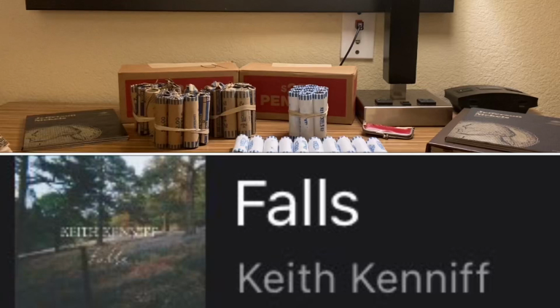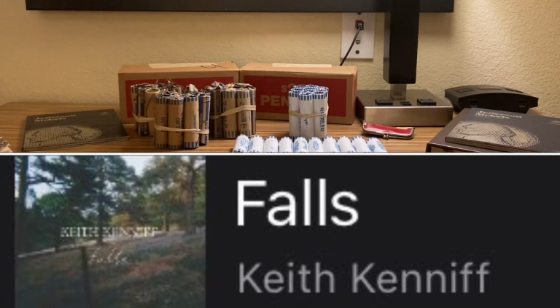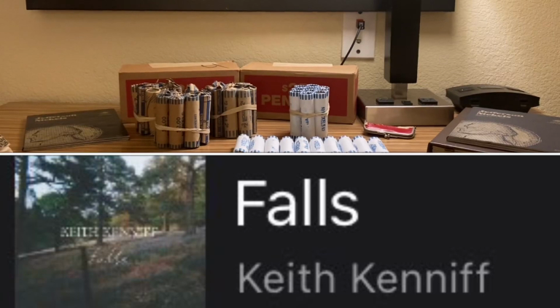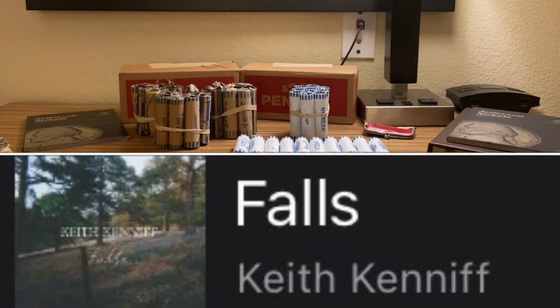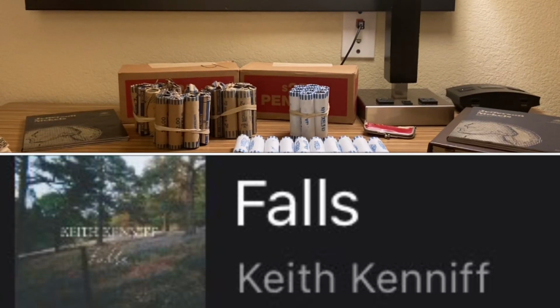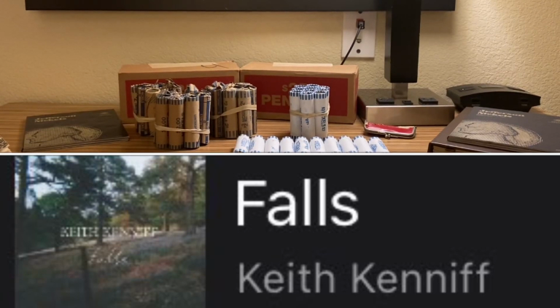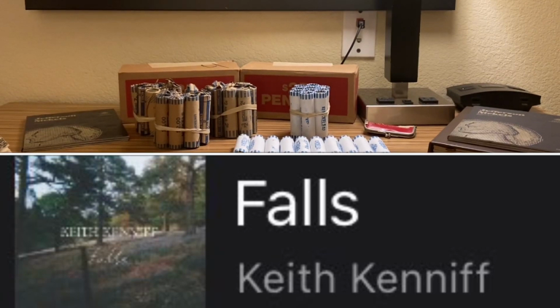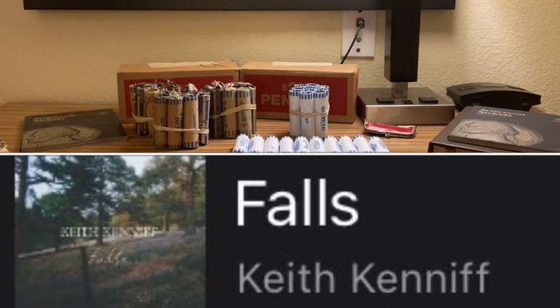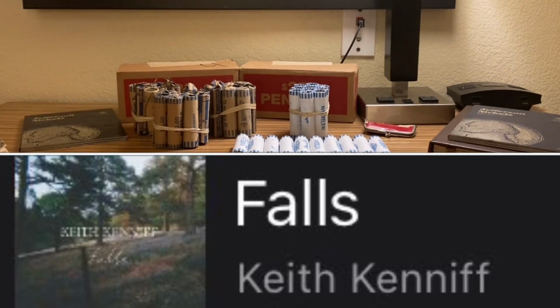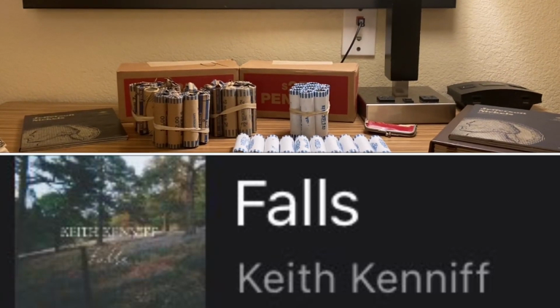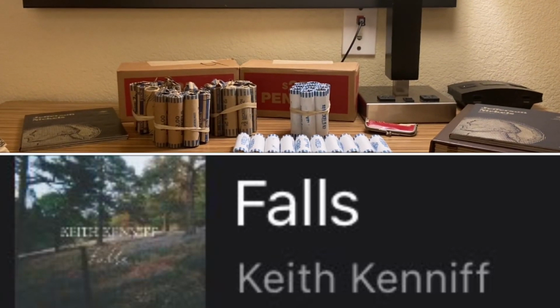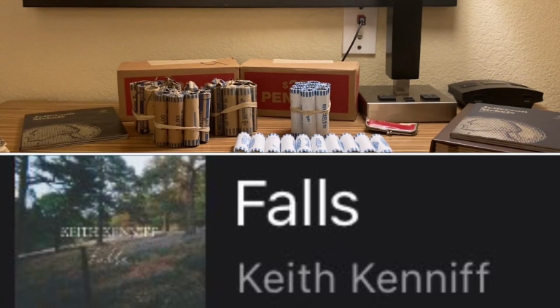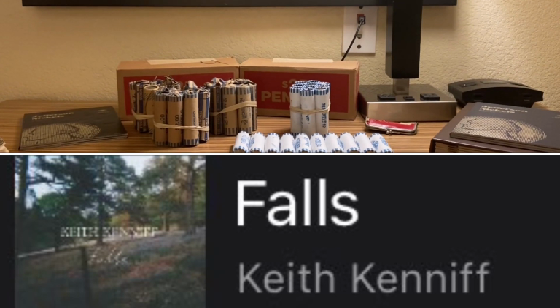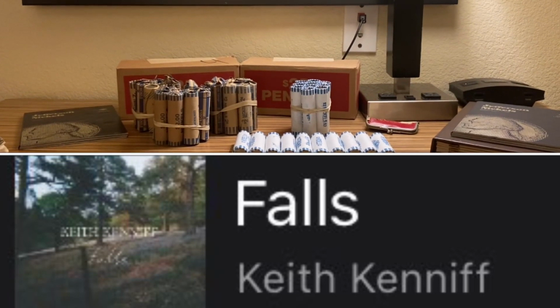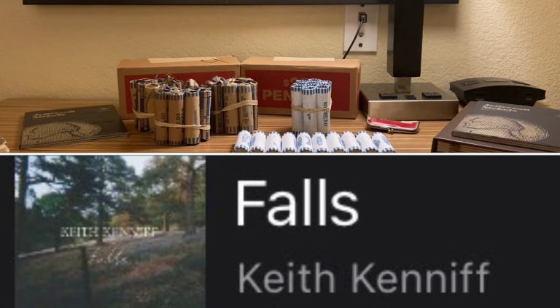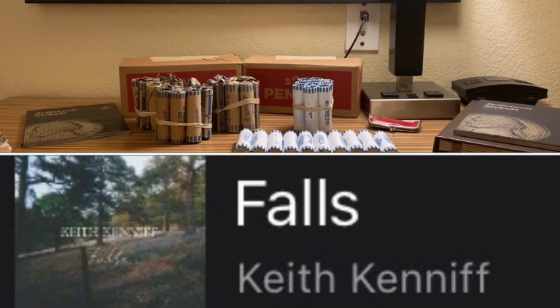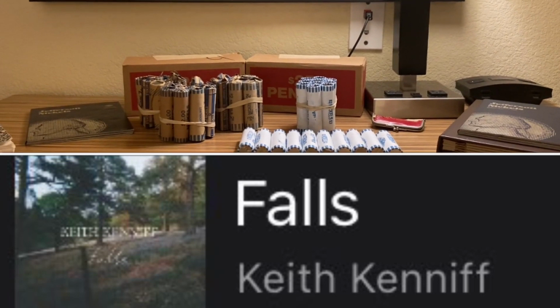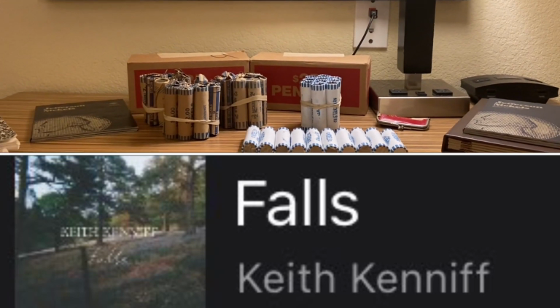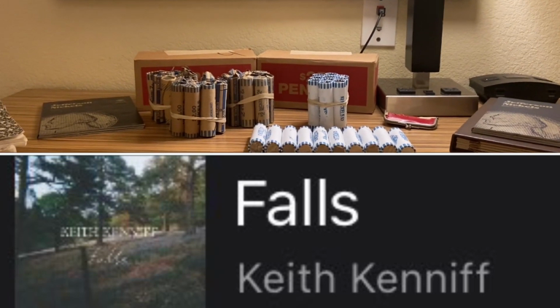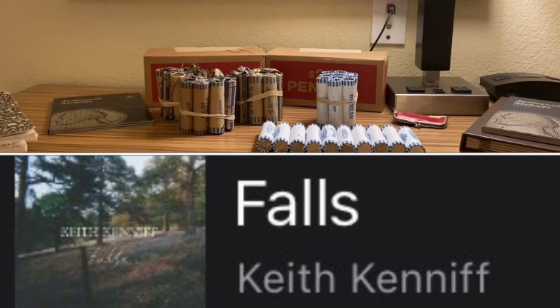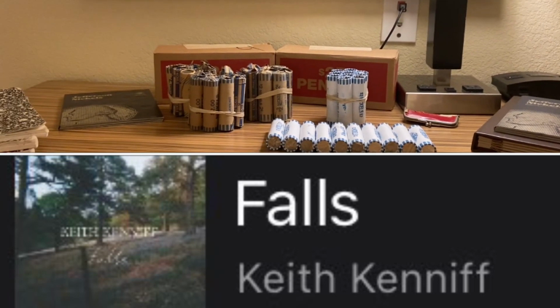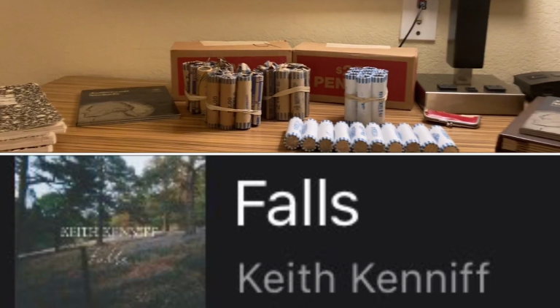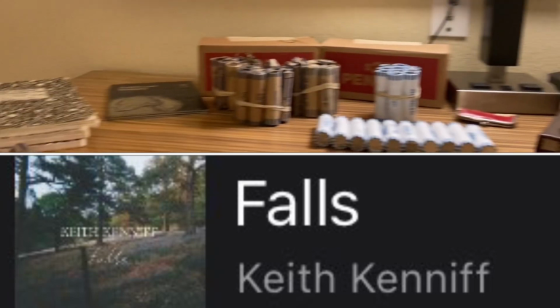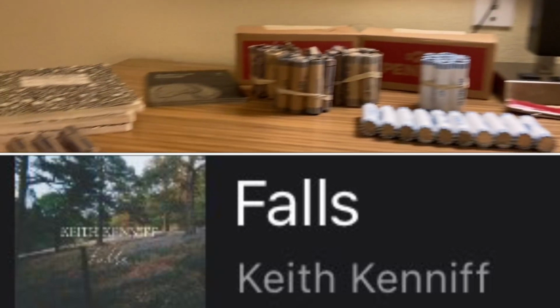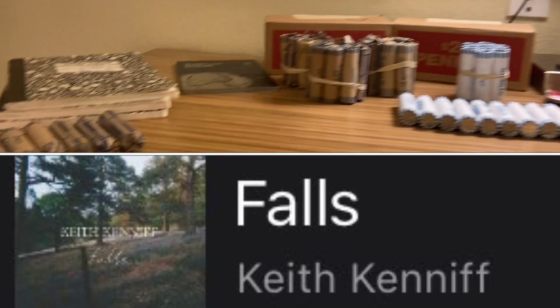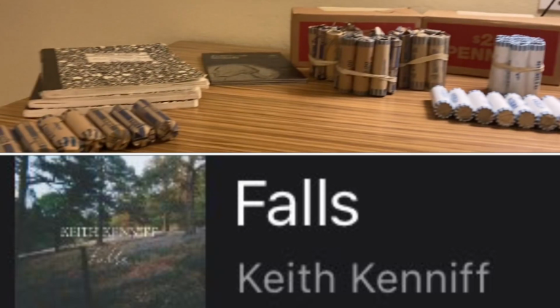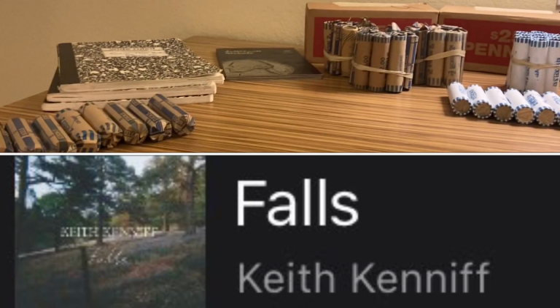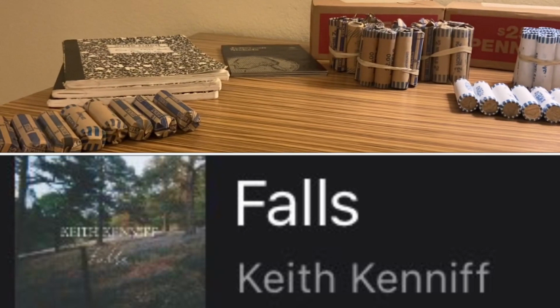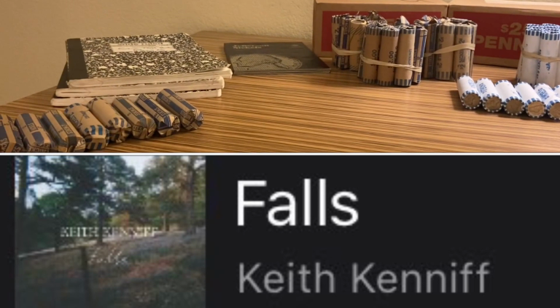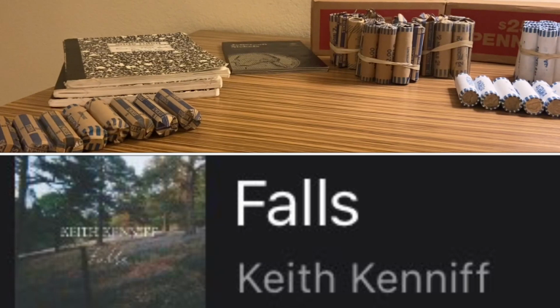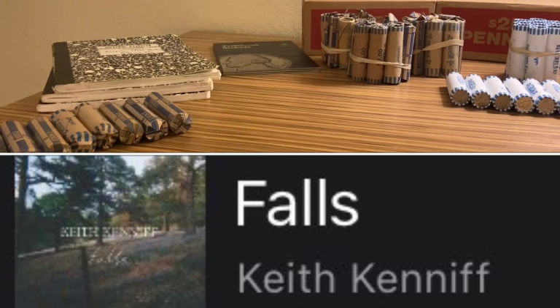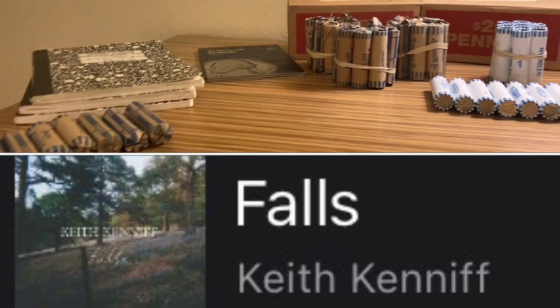Howdy folks, Nathan Trepper, American Collector, Coin Roll Hunter, and Nickel Roll Hunter.